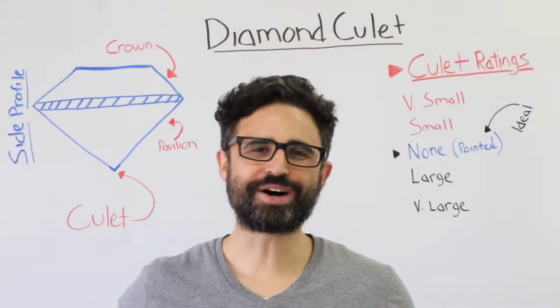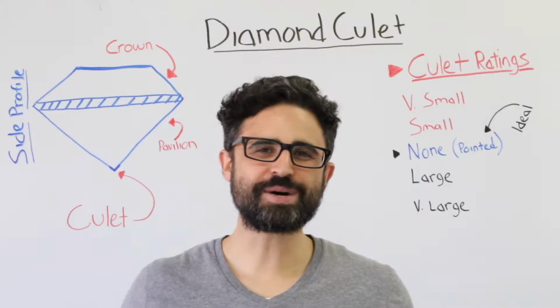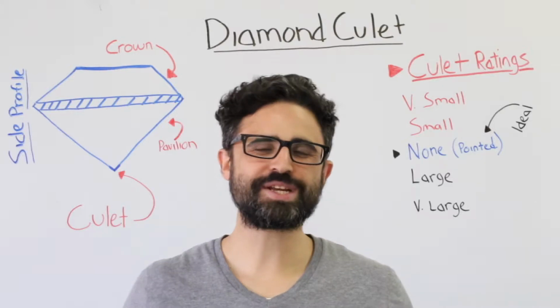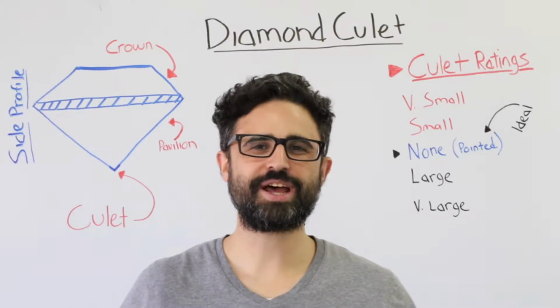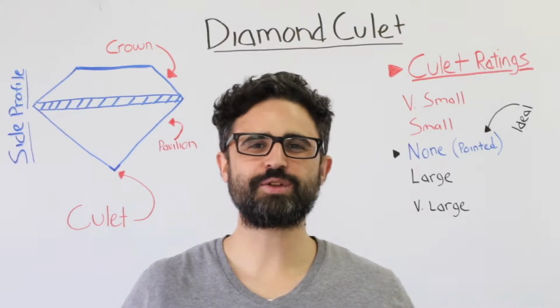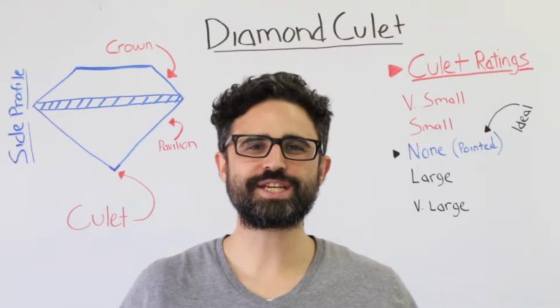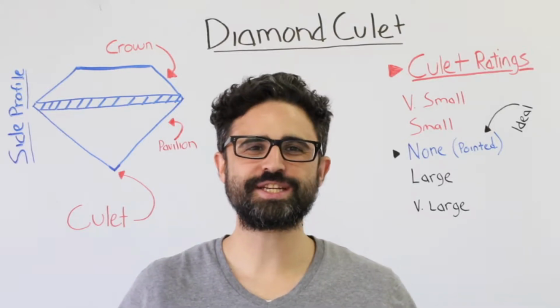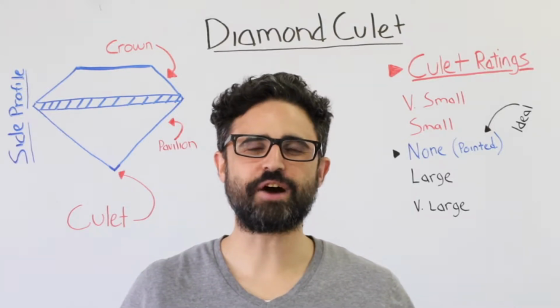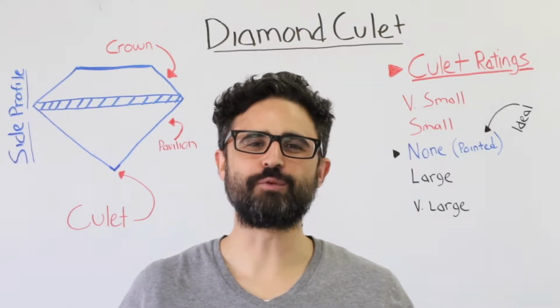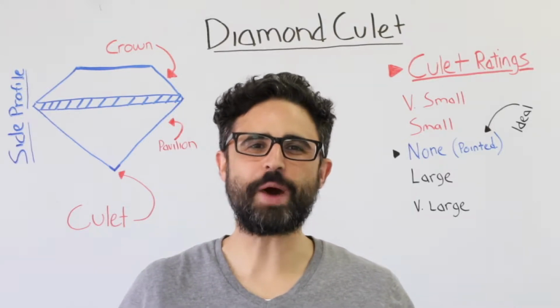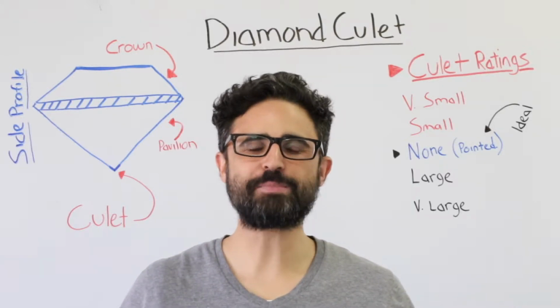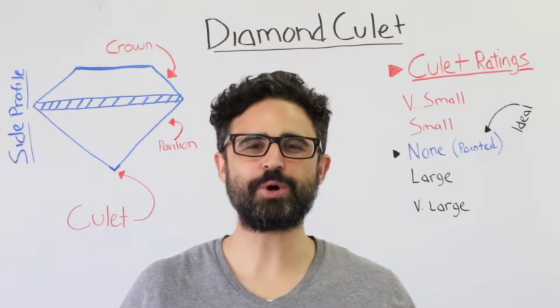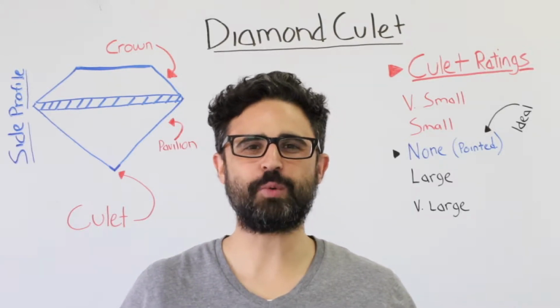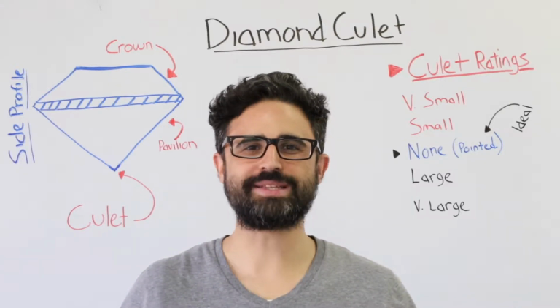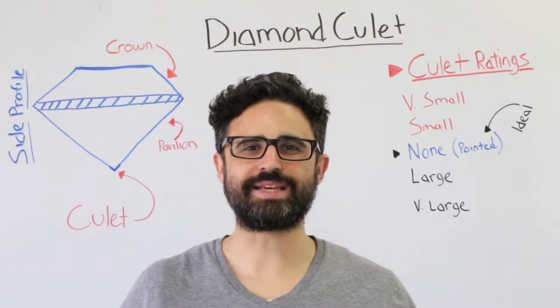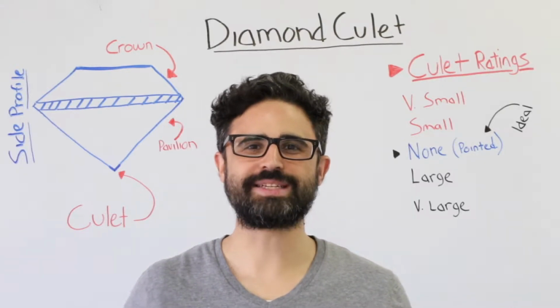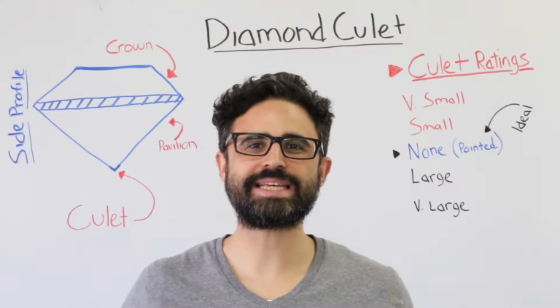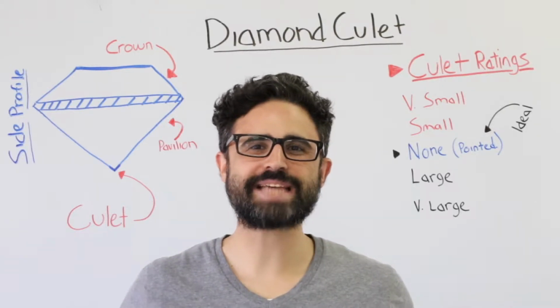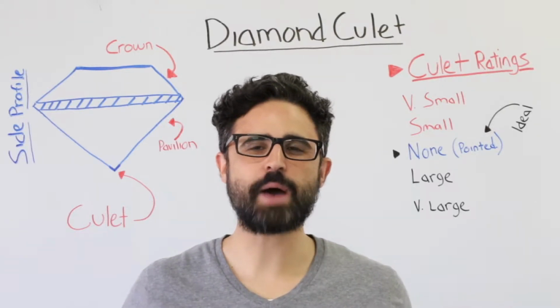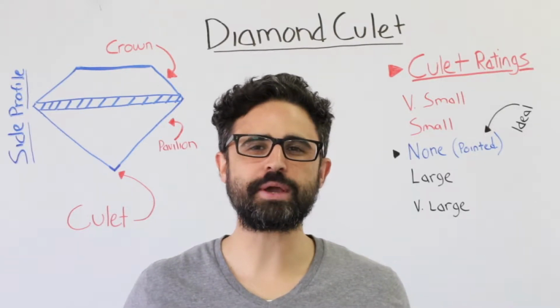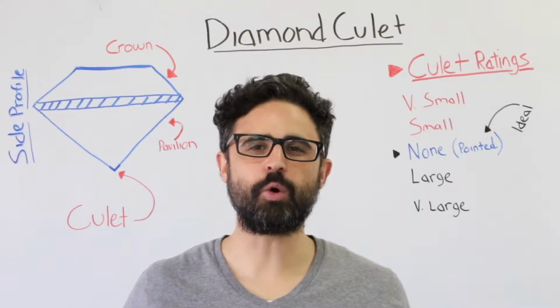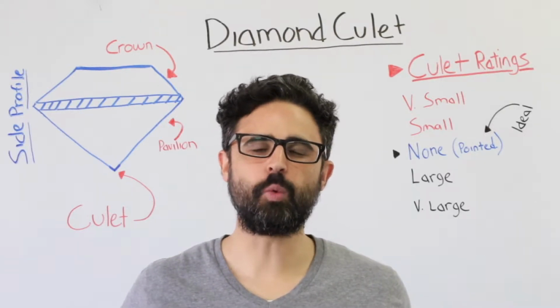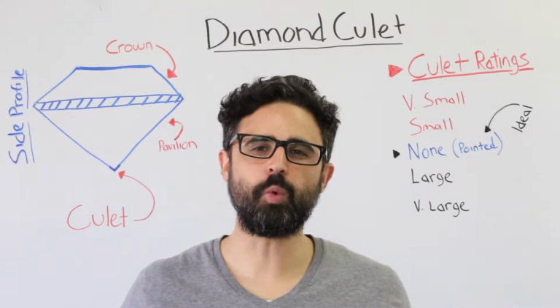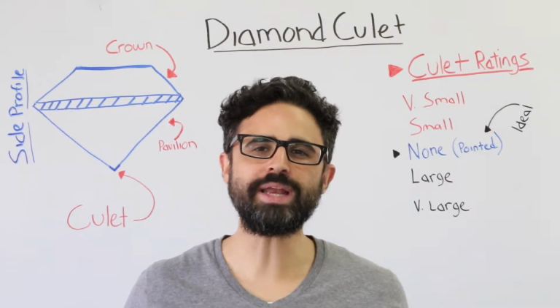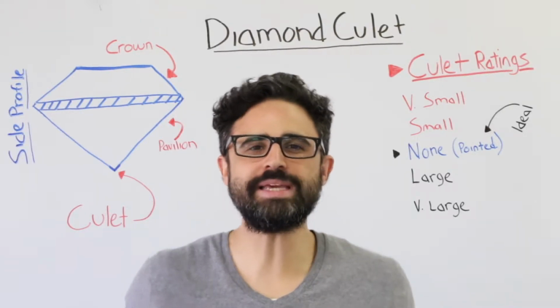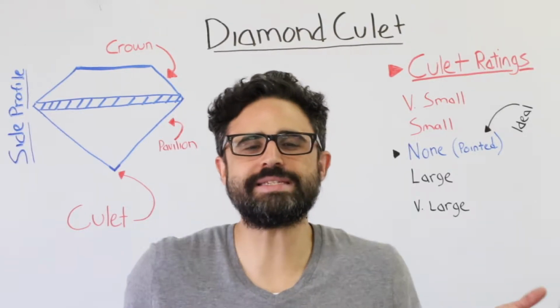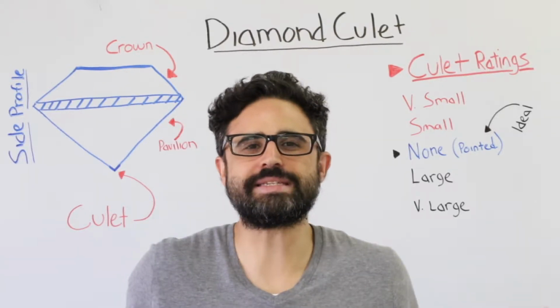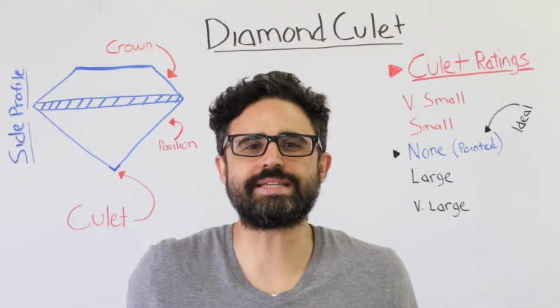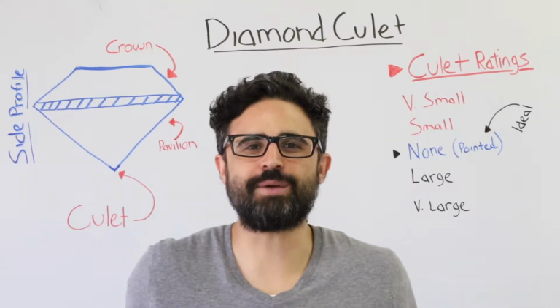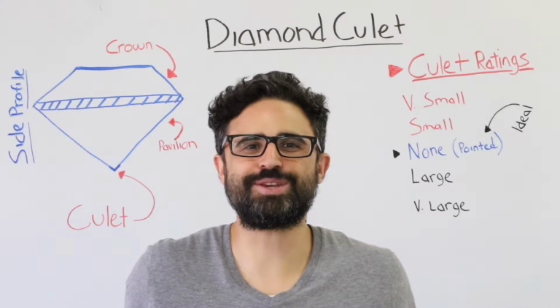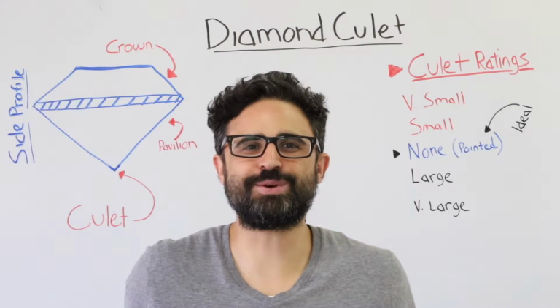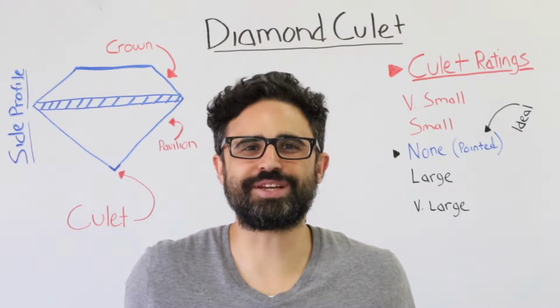Welcome to another edition of Whiteboard Wednesday. Today's topic: what is diamond culet?